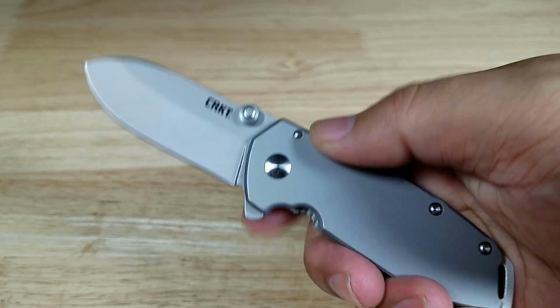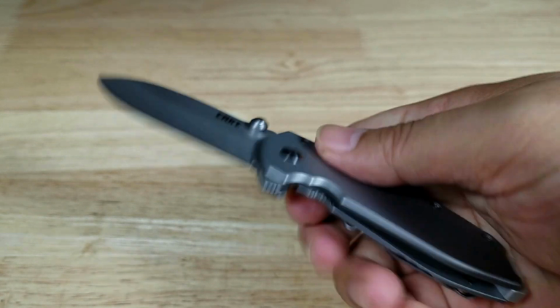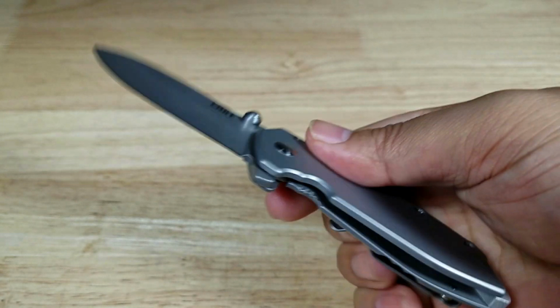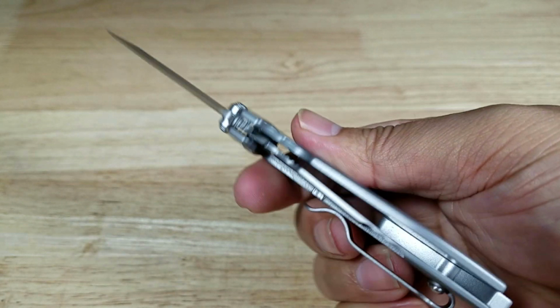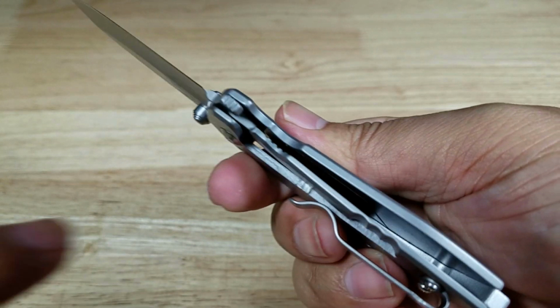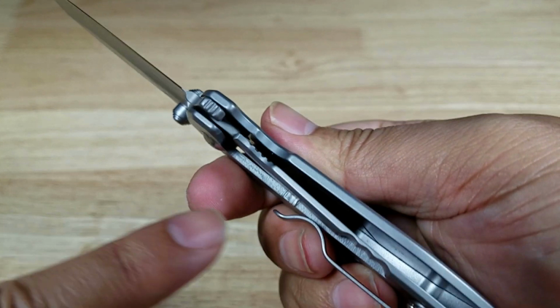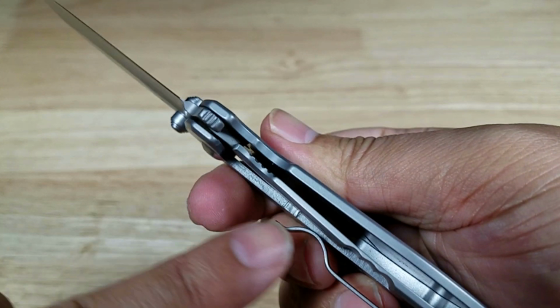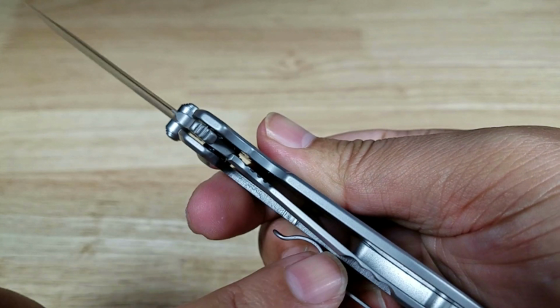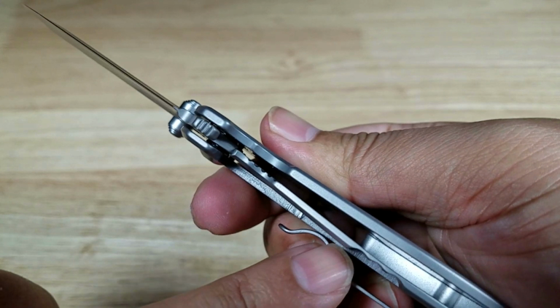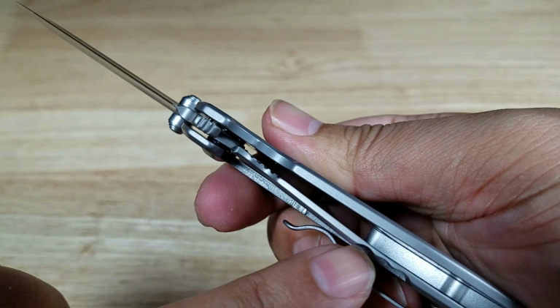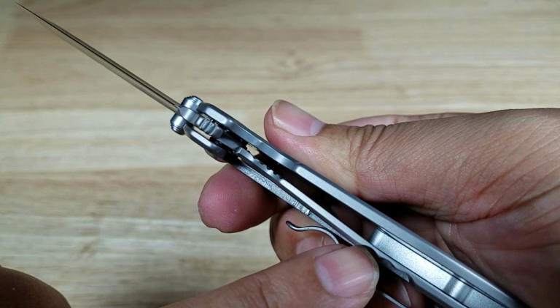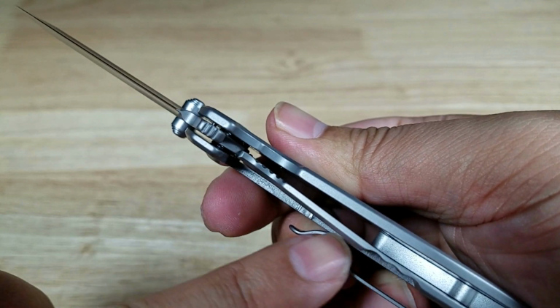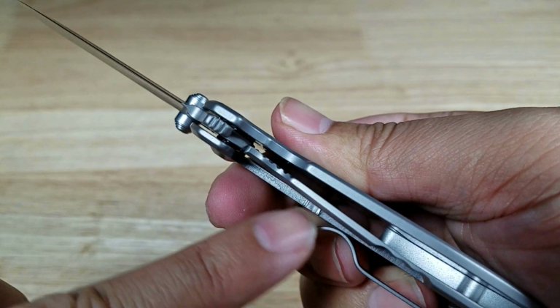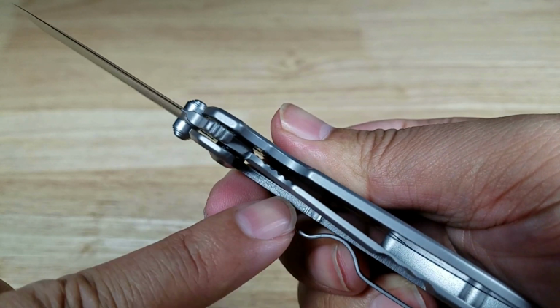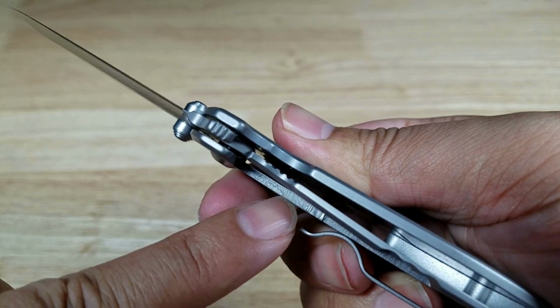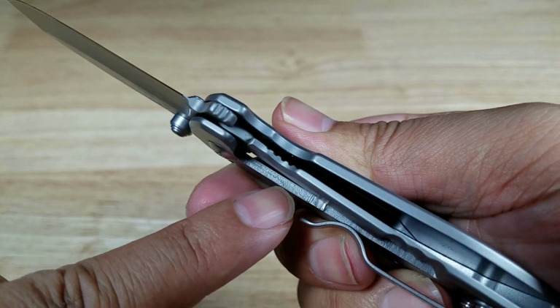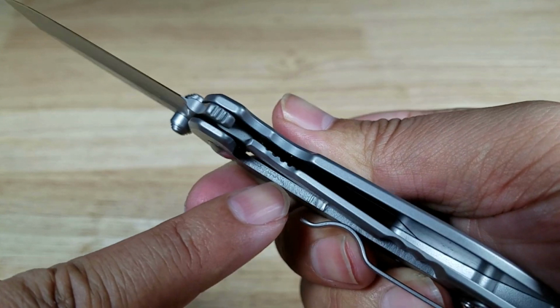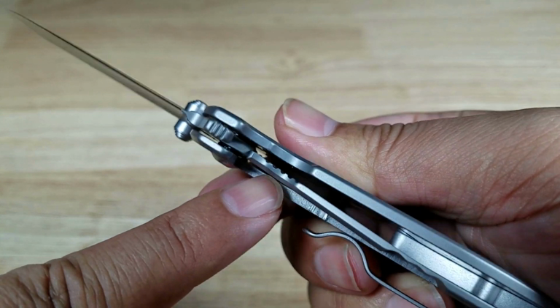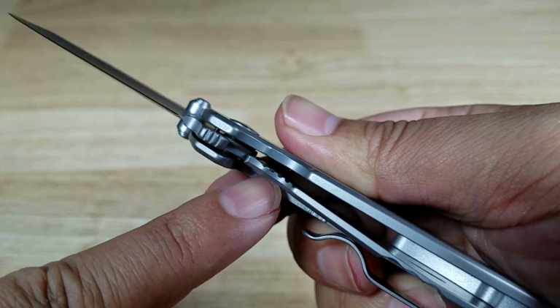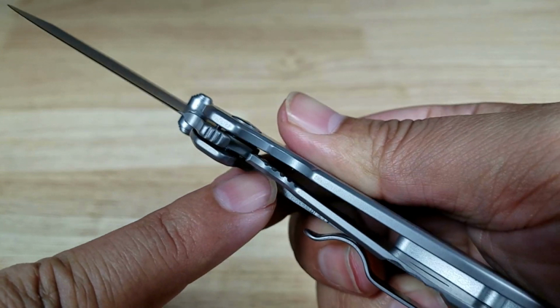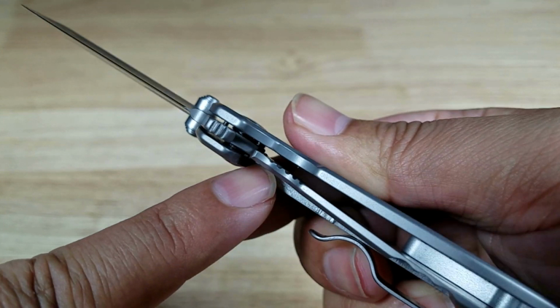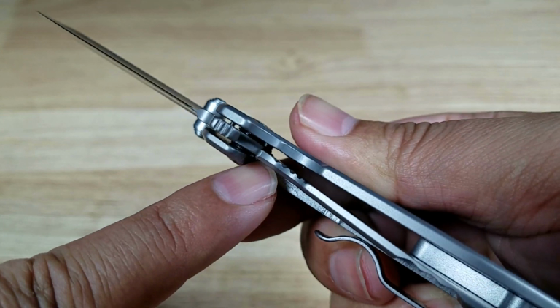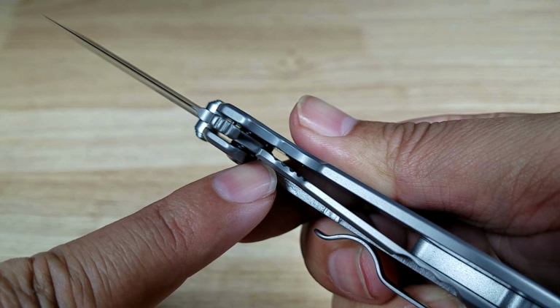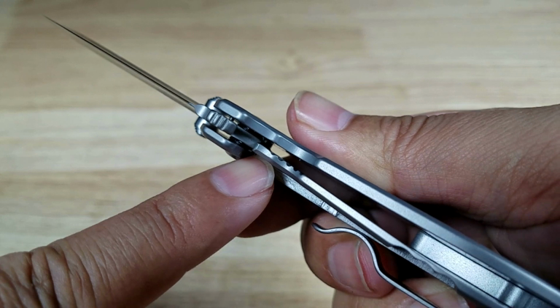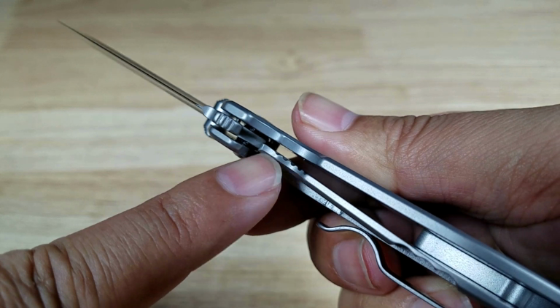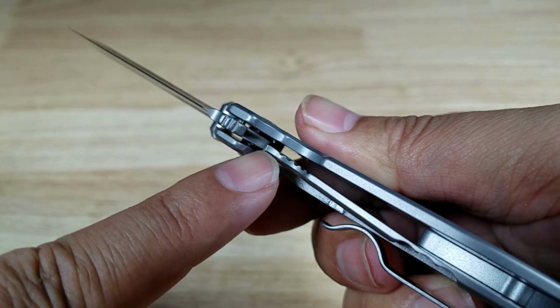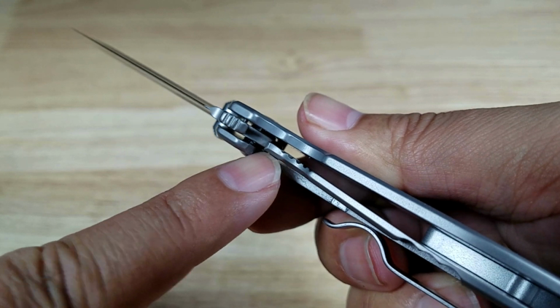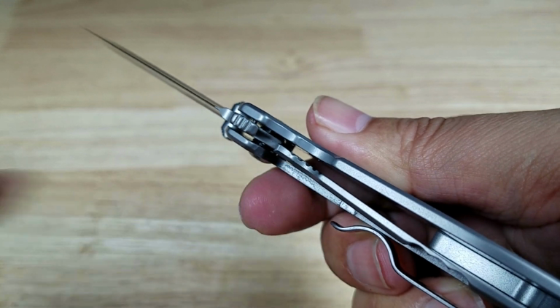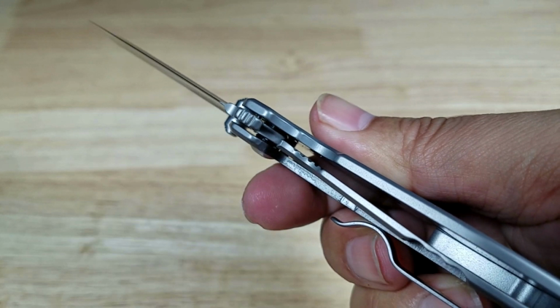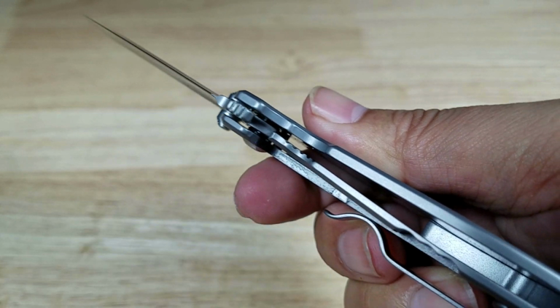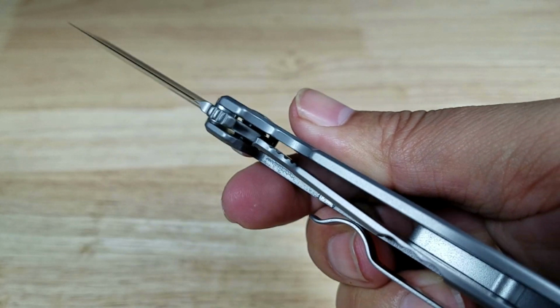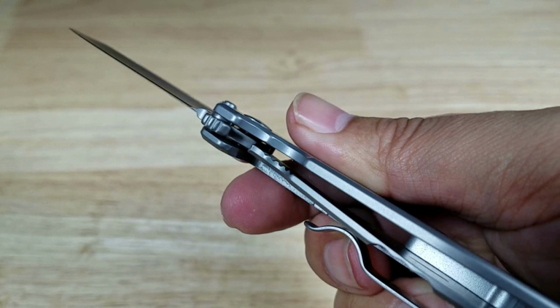This is a frame lock — you can see how the frame kind of bends in there and locks right underneath the blade.